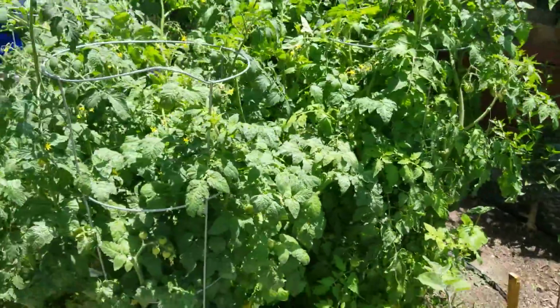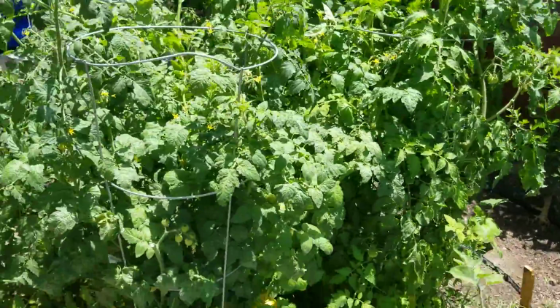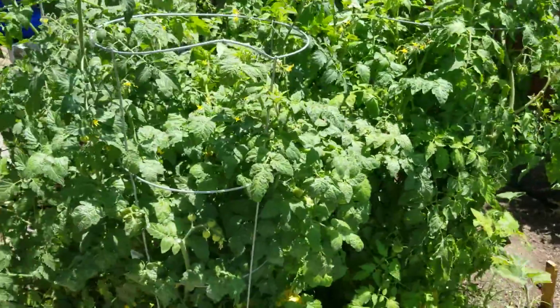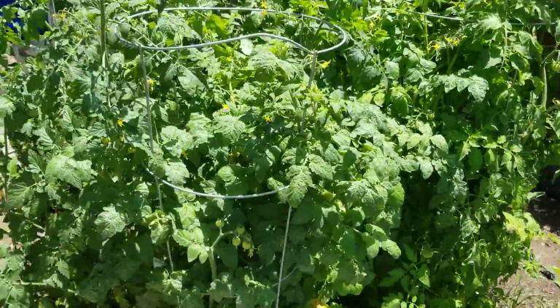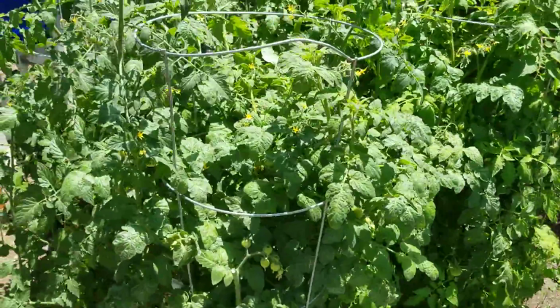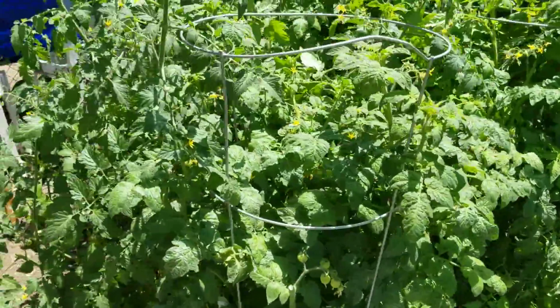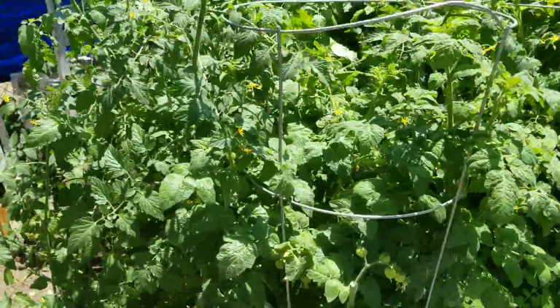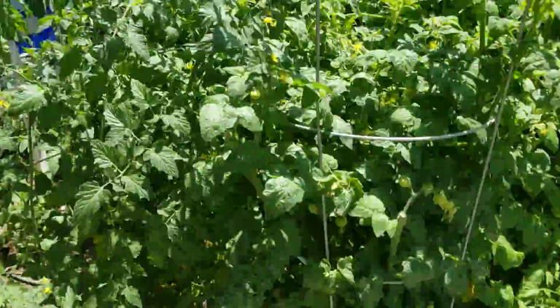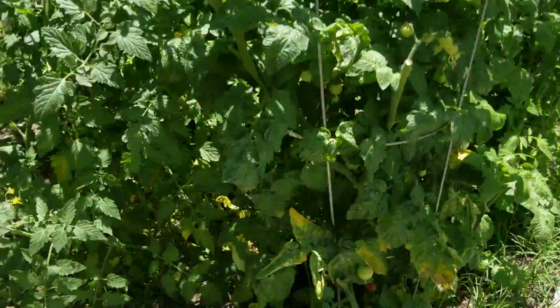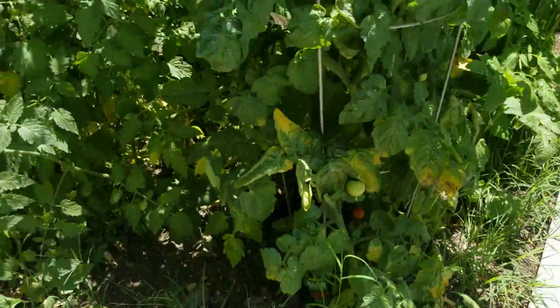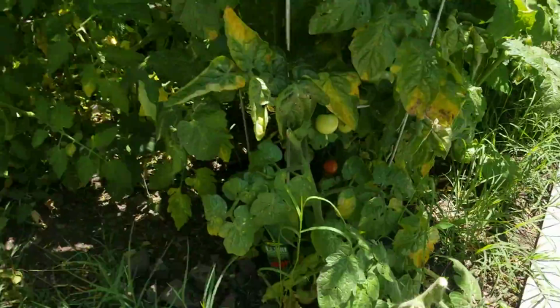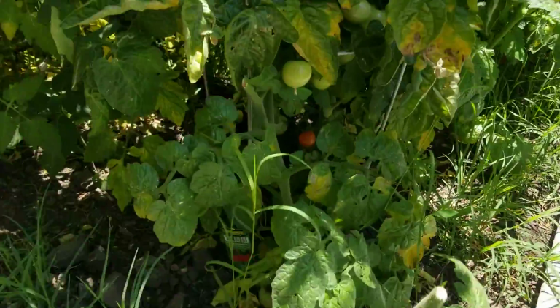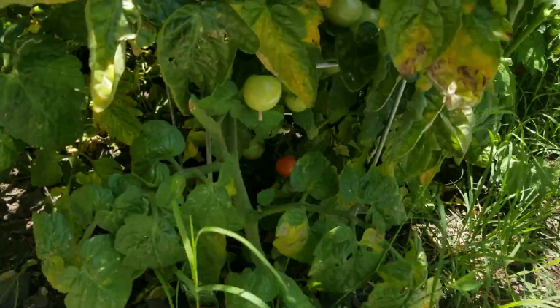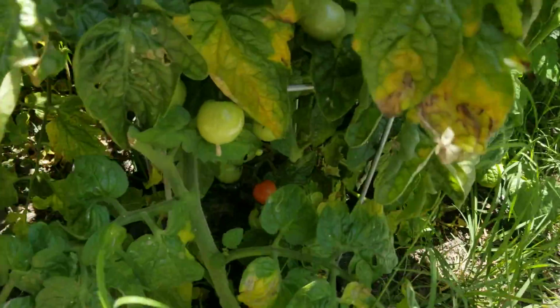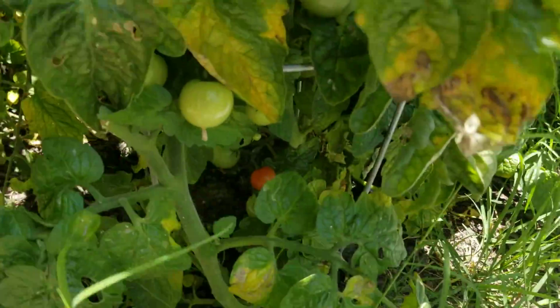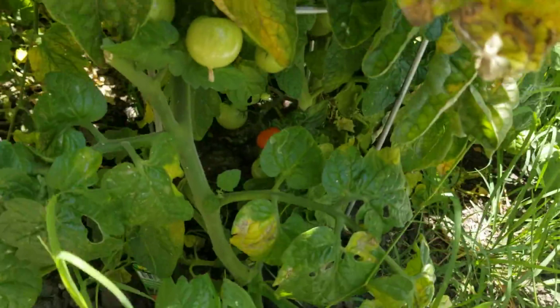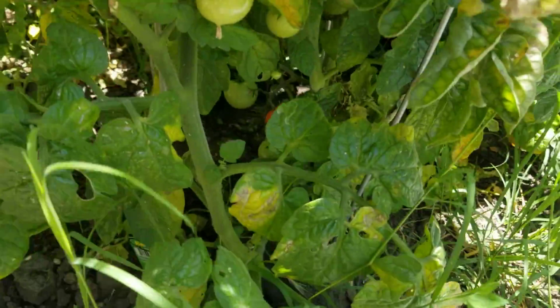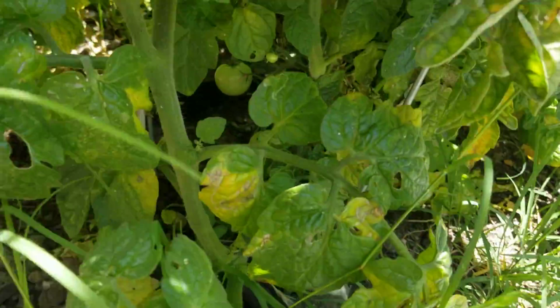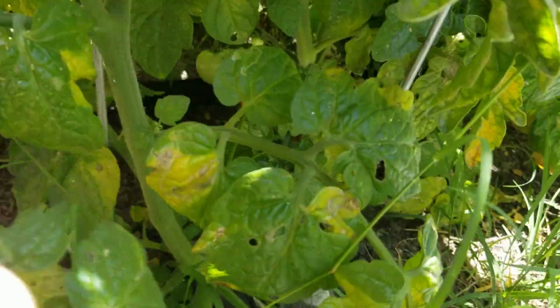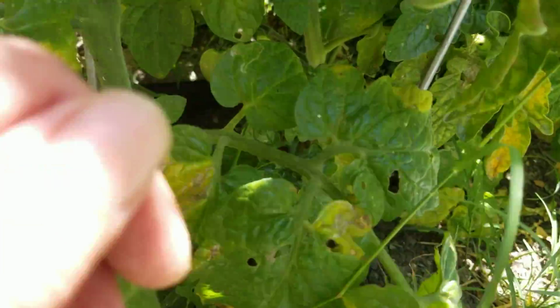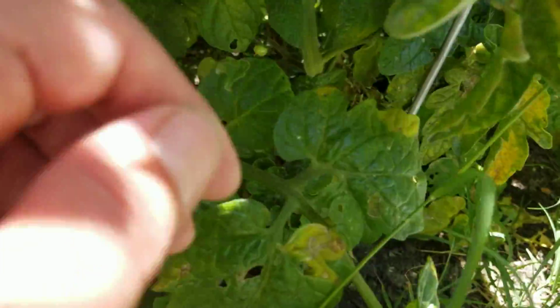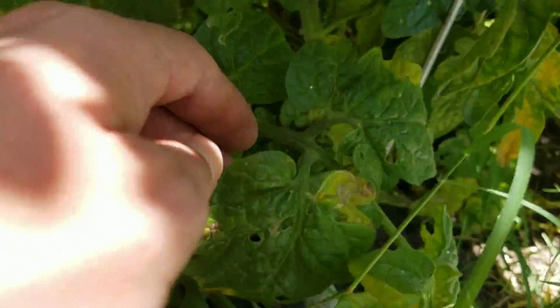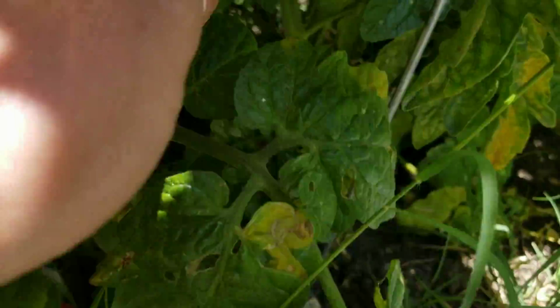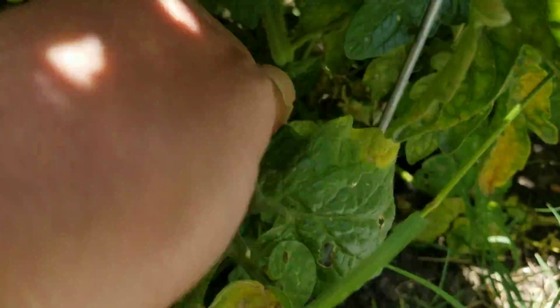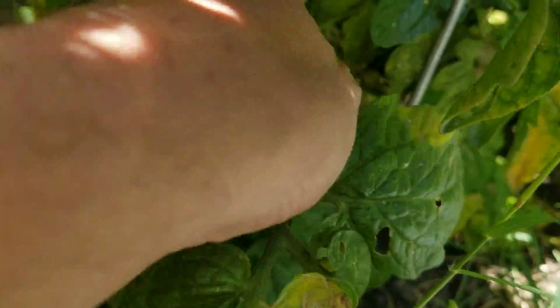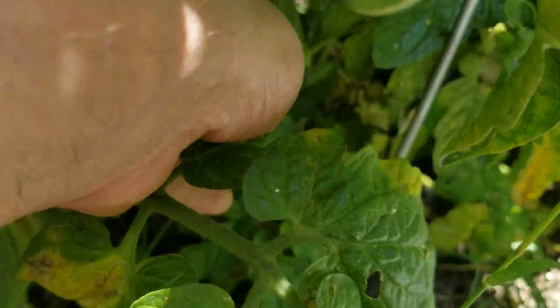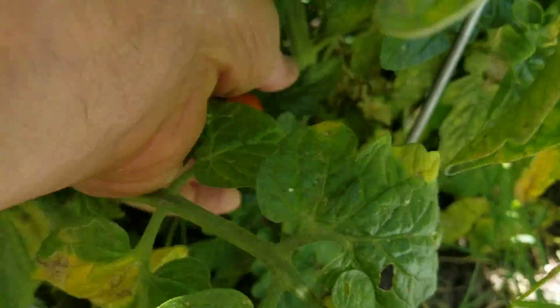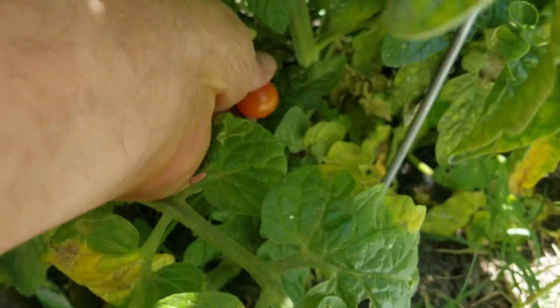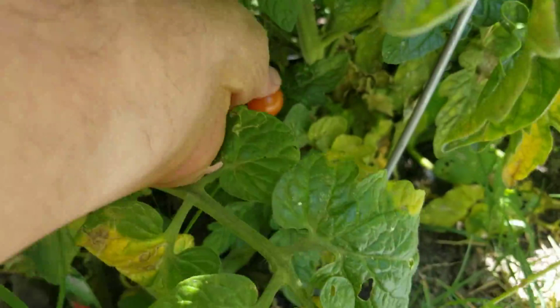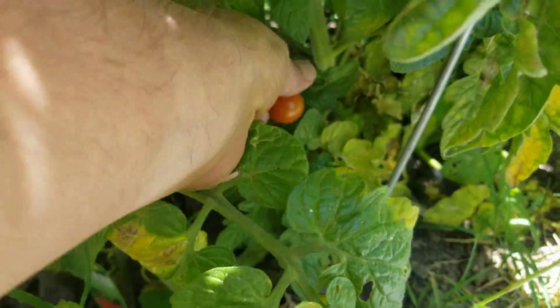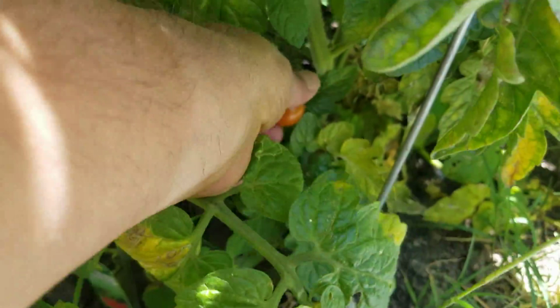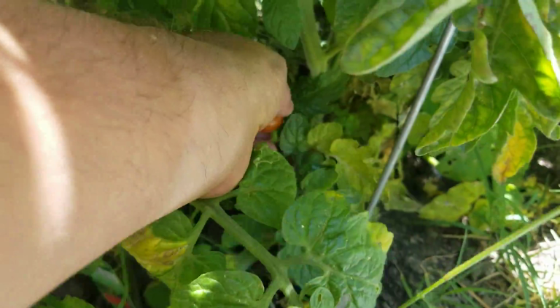Here's the tomato plants. Oh look, there's a tomato. I'm gonna eat it.